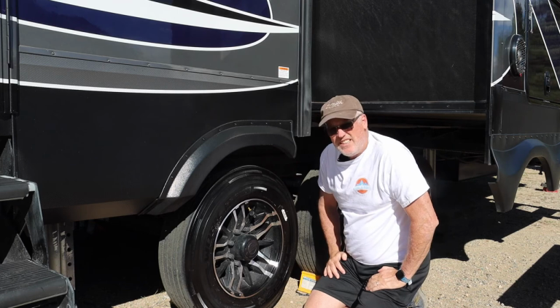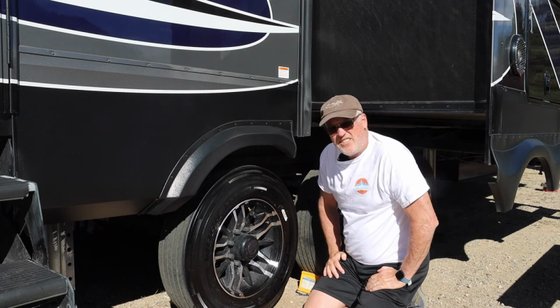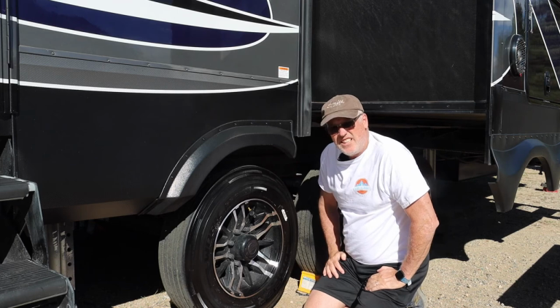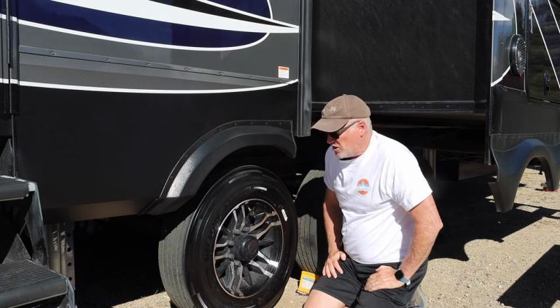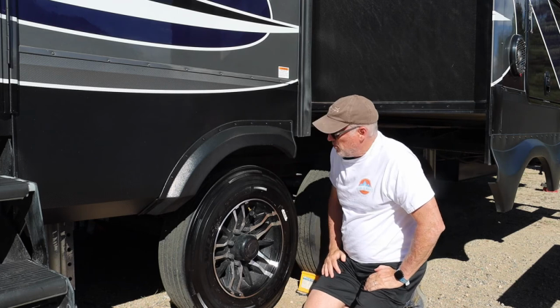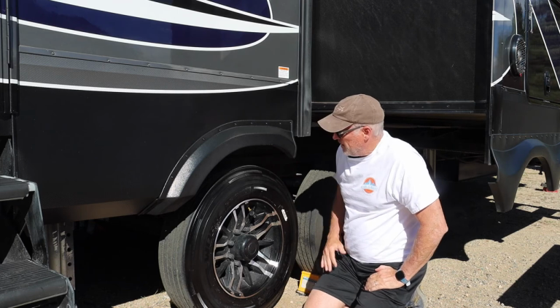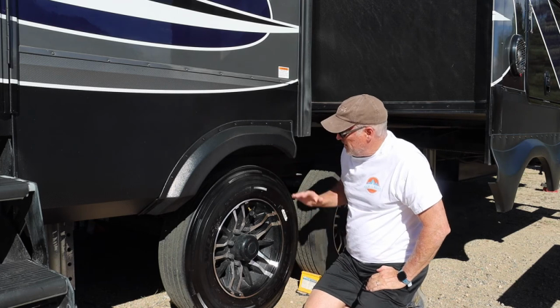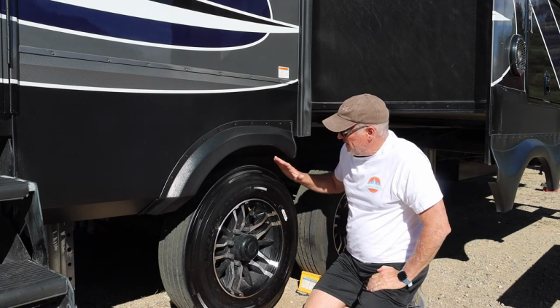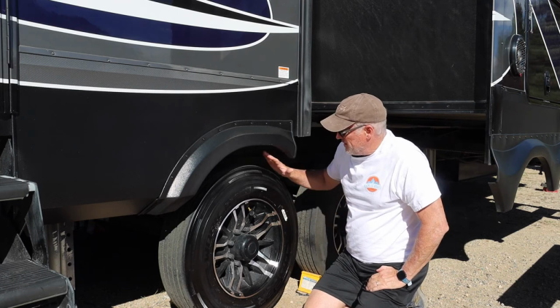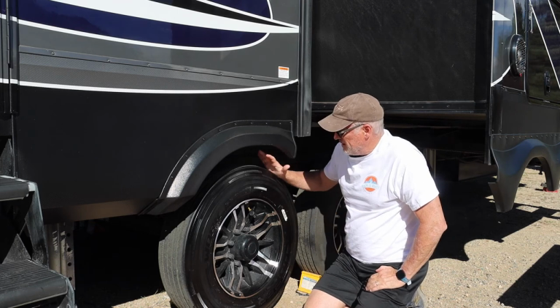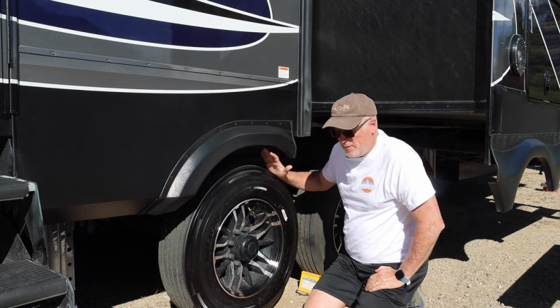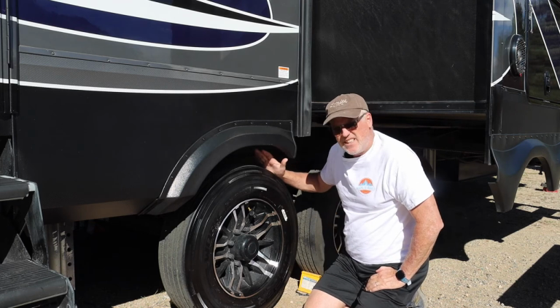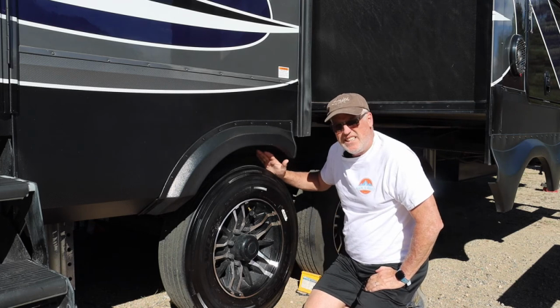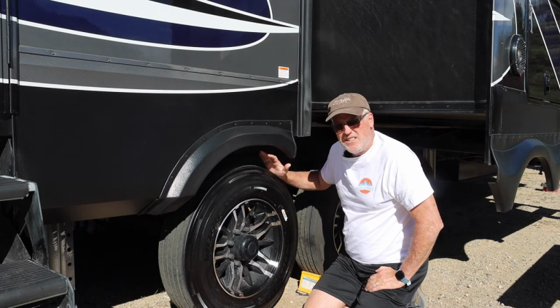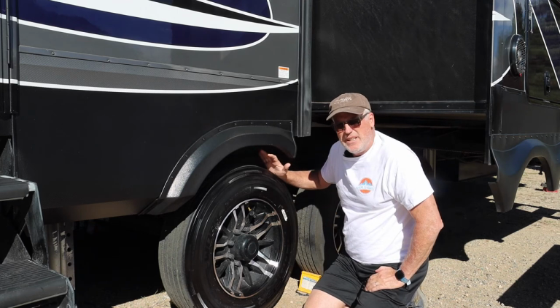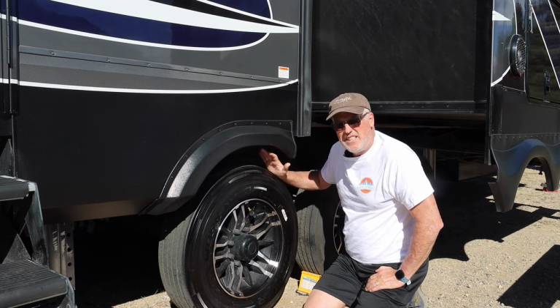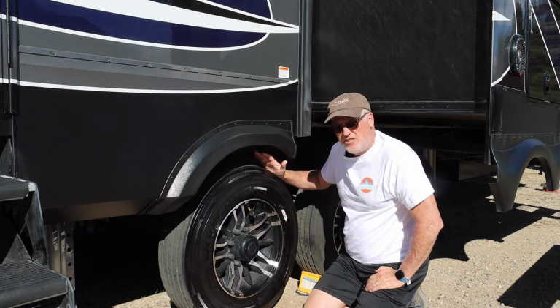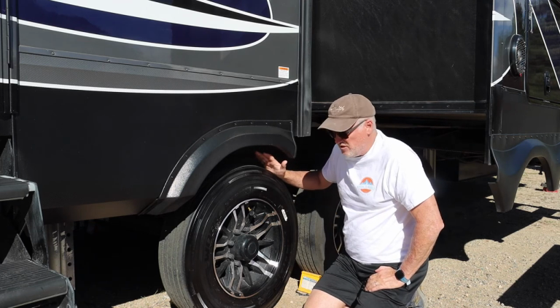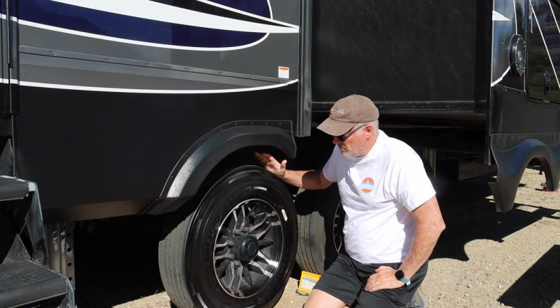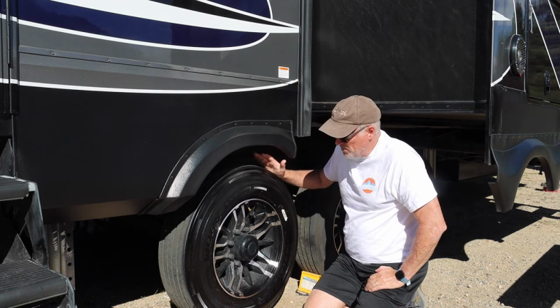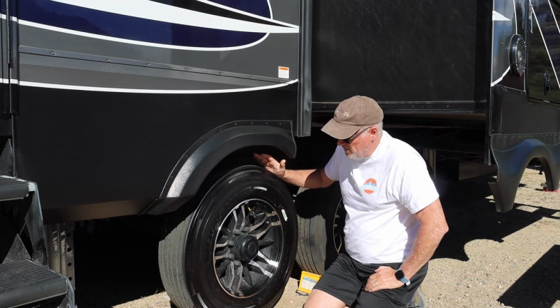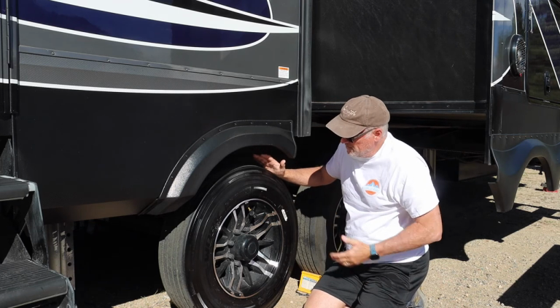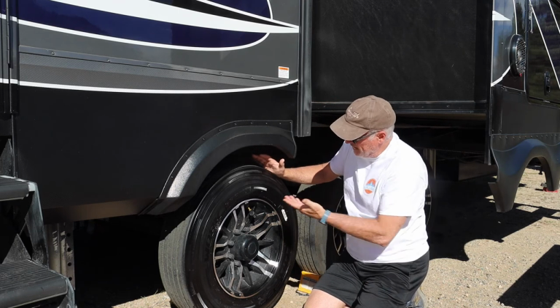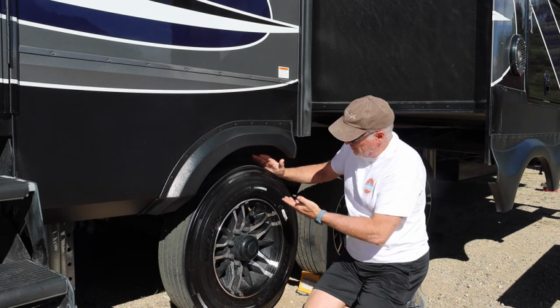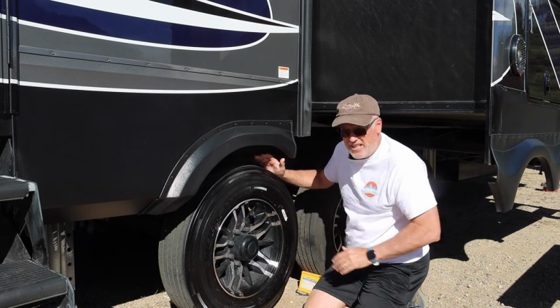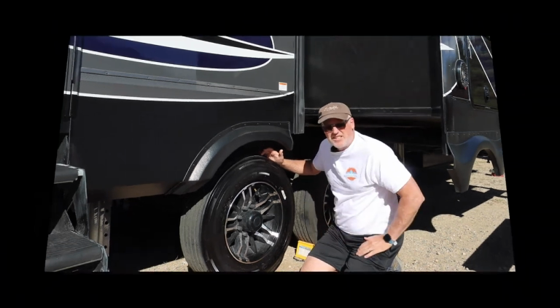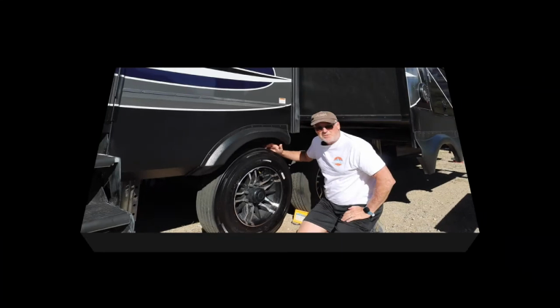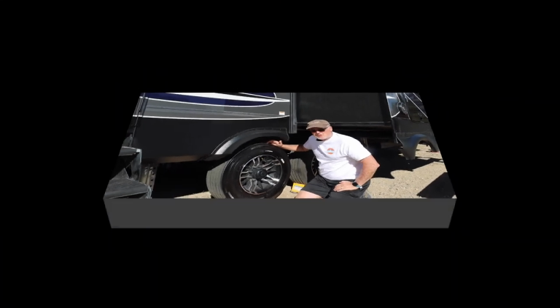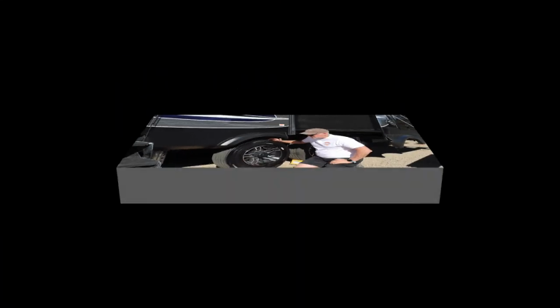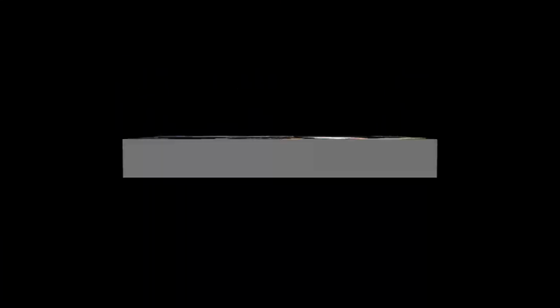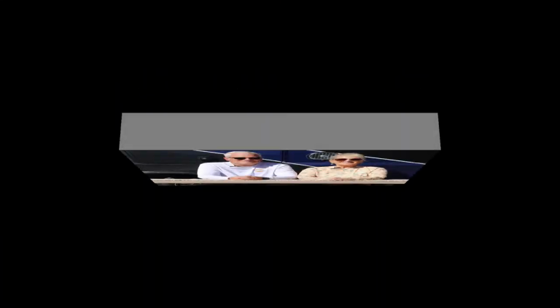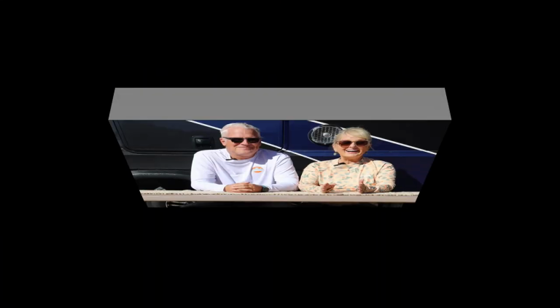That's it. Looks pretty good. We cleaned it, we conditioned the rubber, and the rubber actually looks pretty good as well.